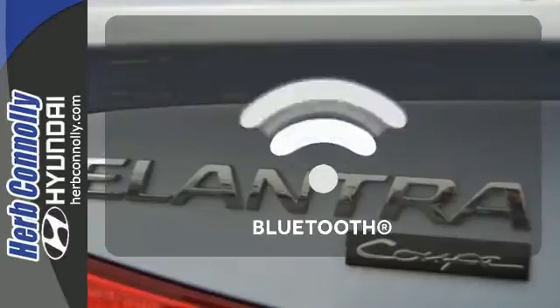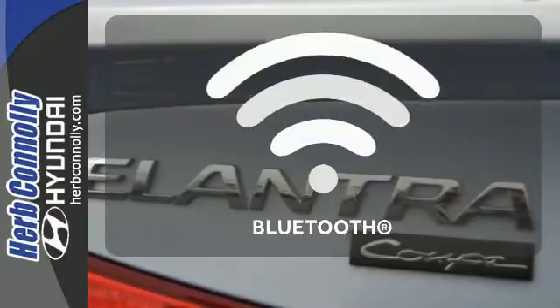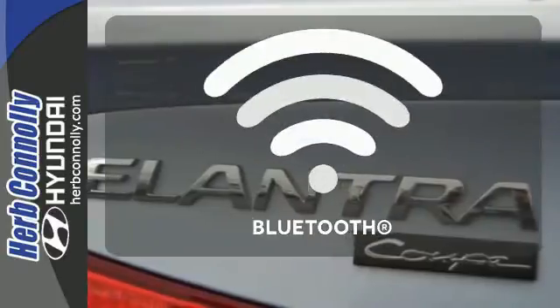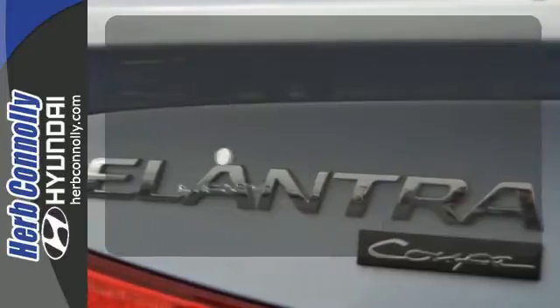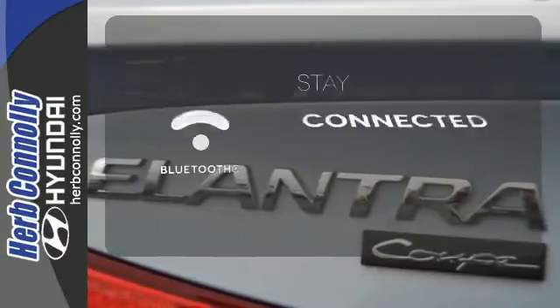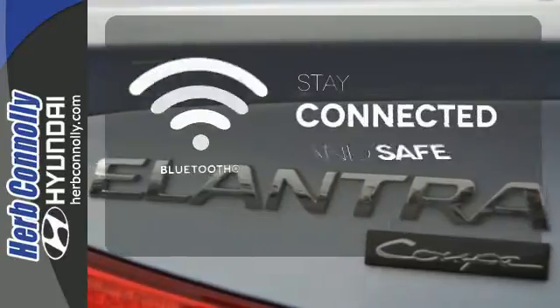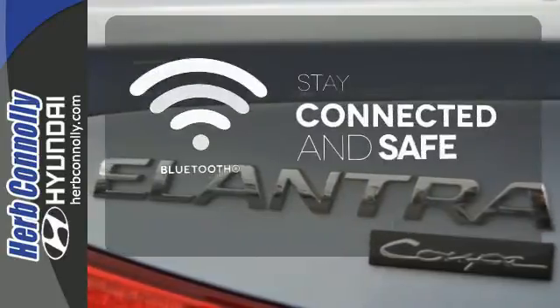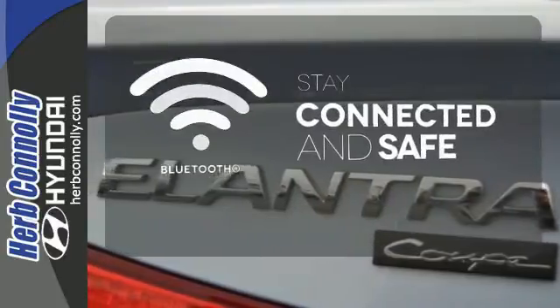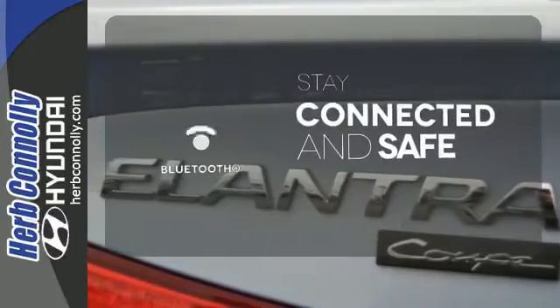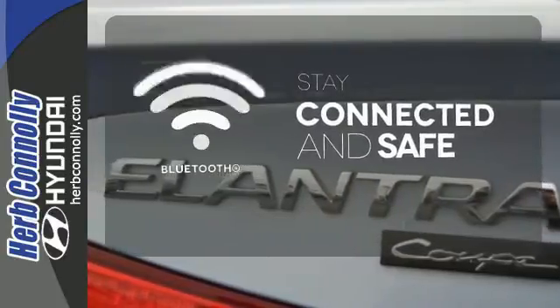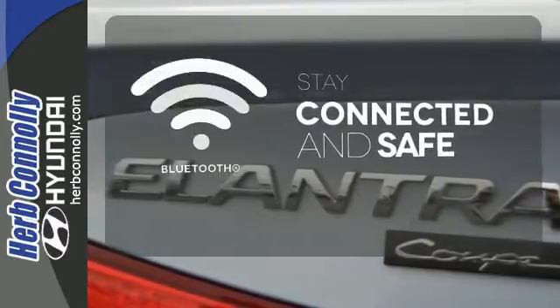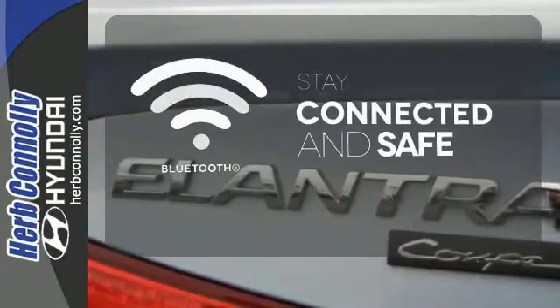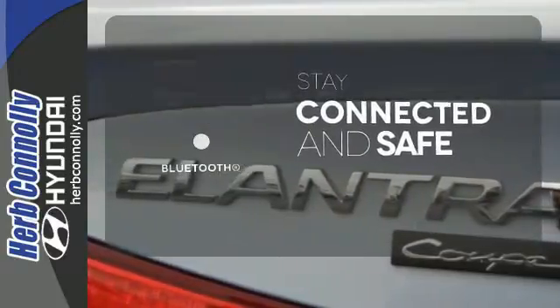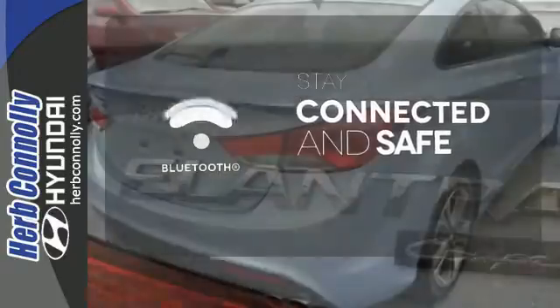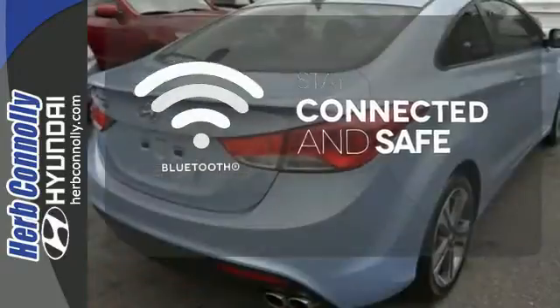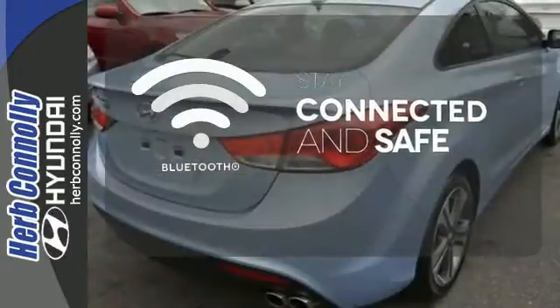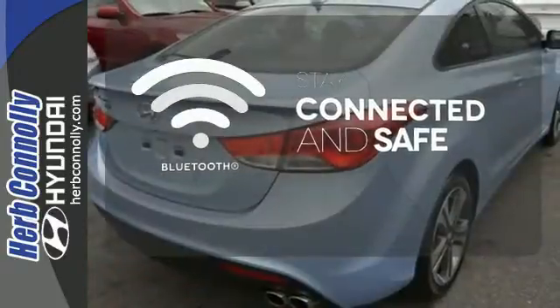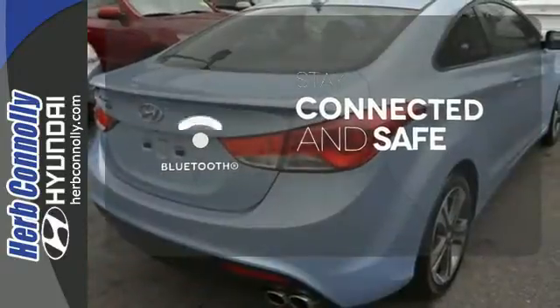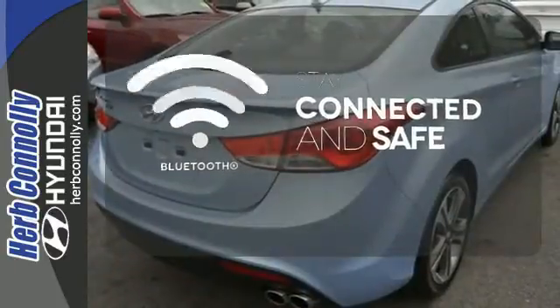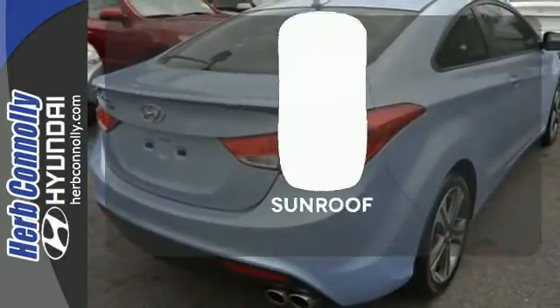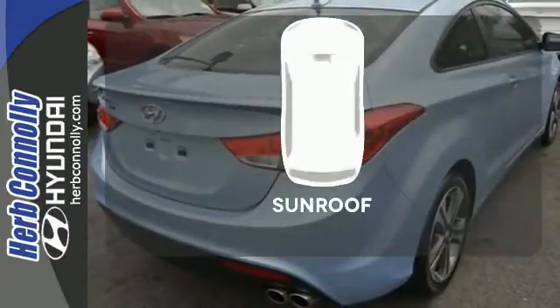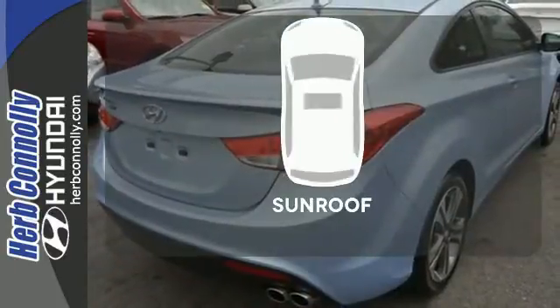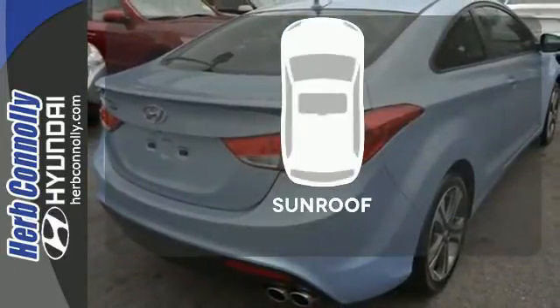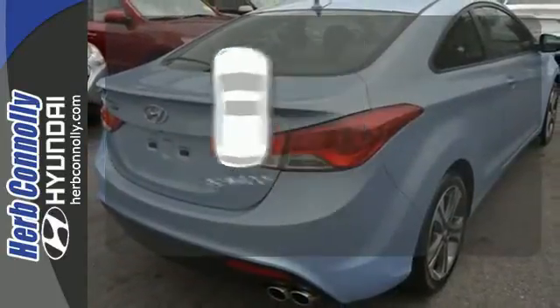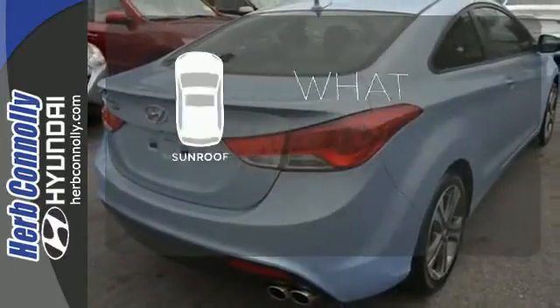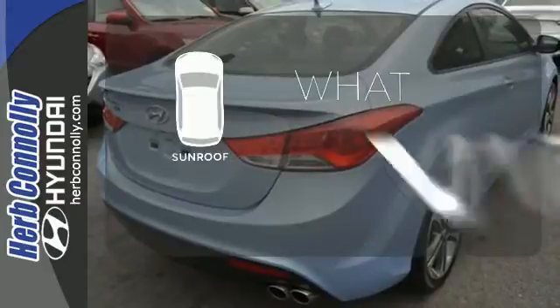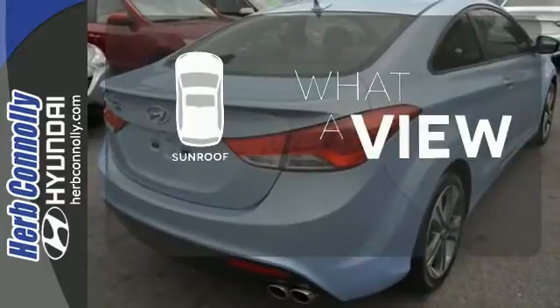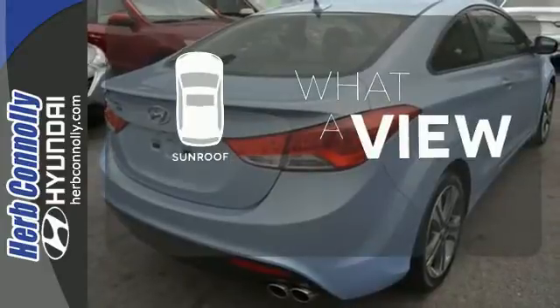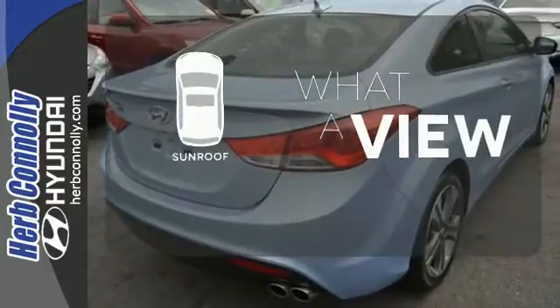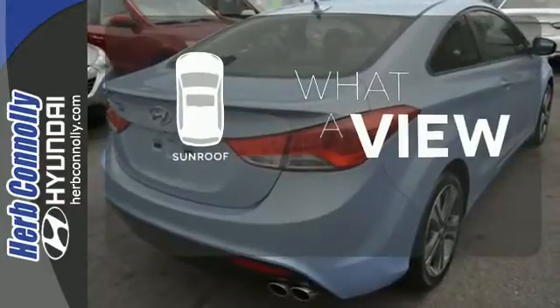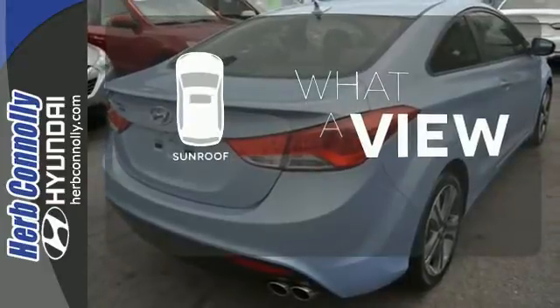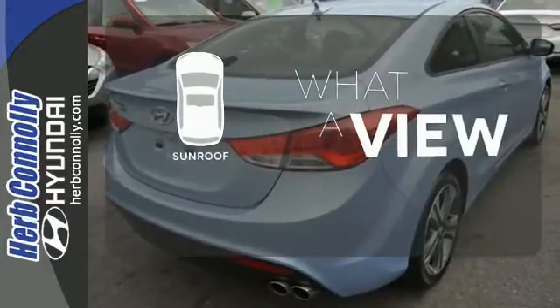Bluetooth wireless technology keeps you in command and in touch. The sunroof gives you fresh air for your drive.